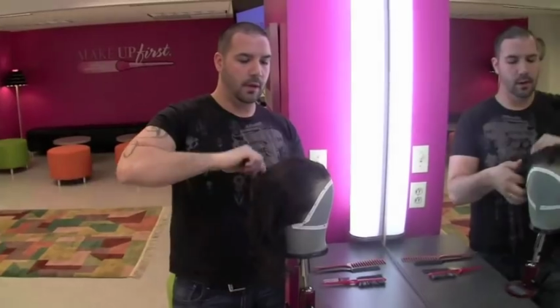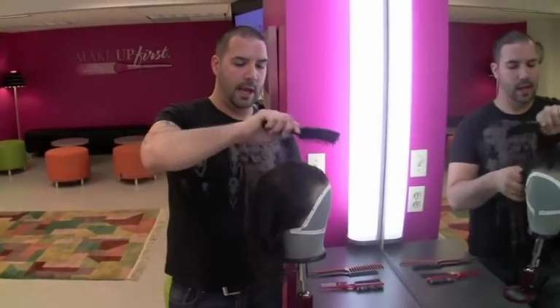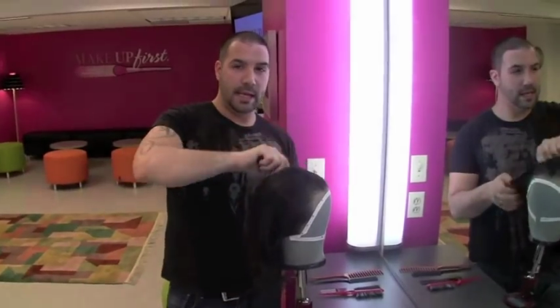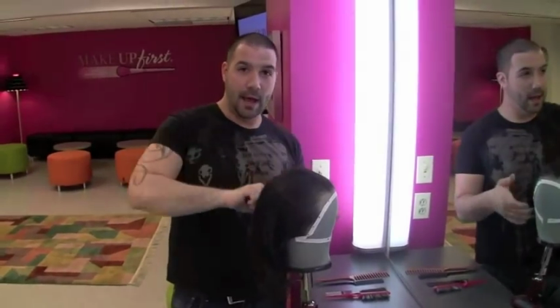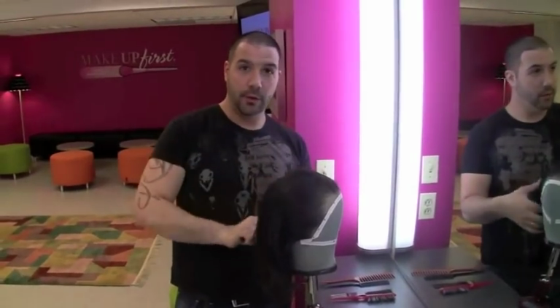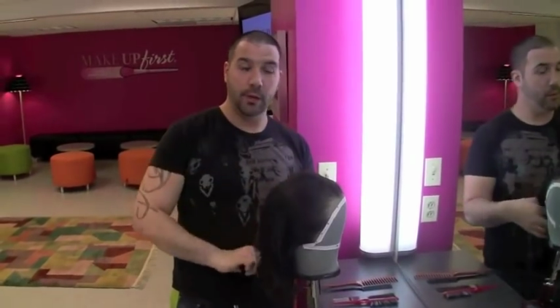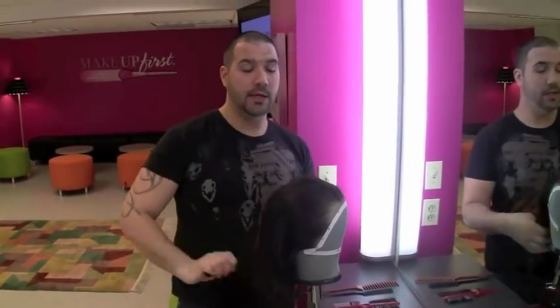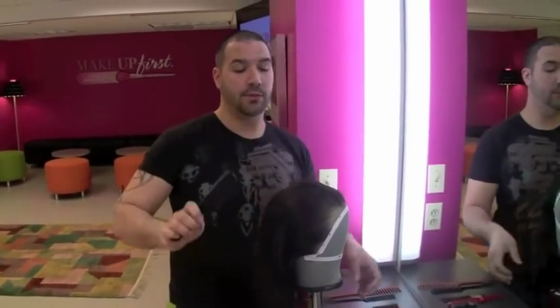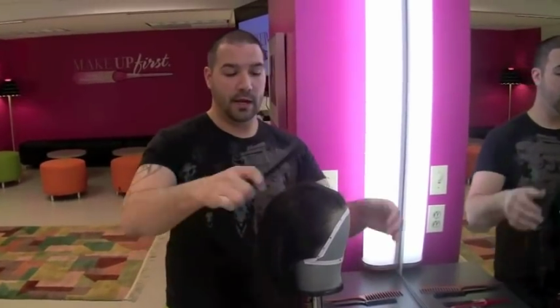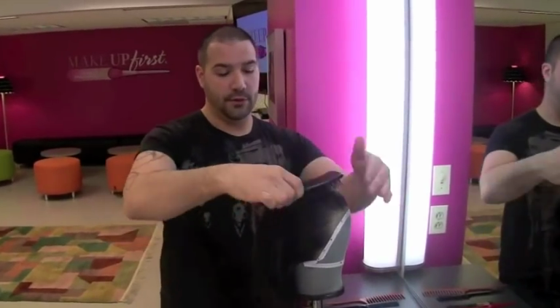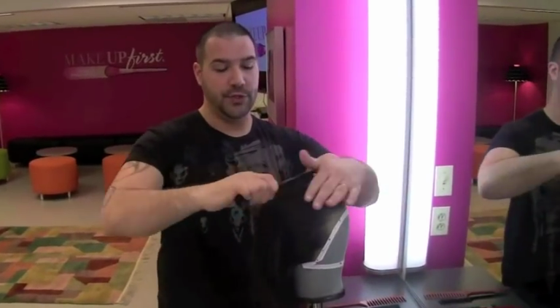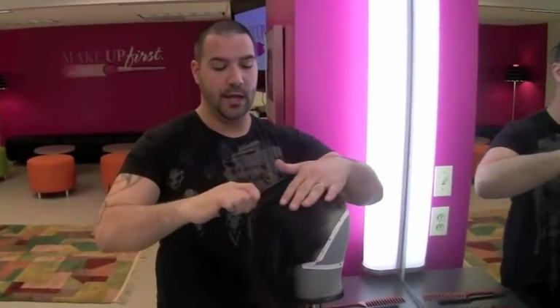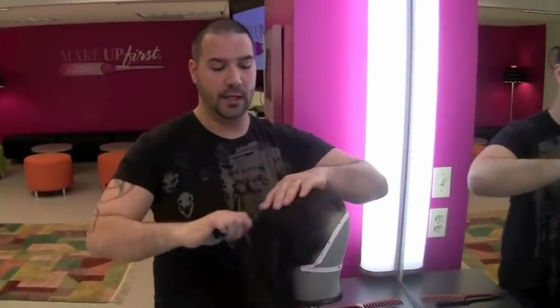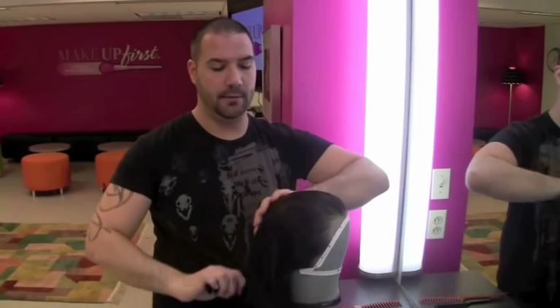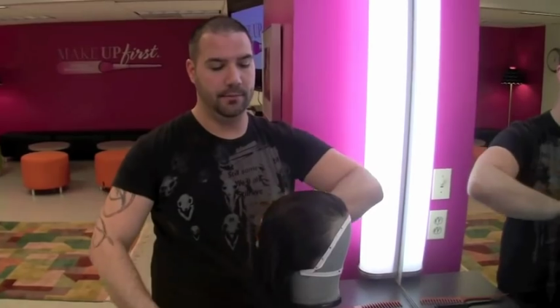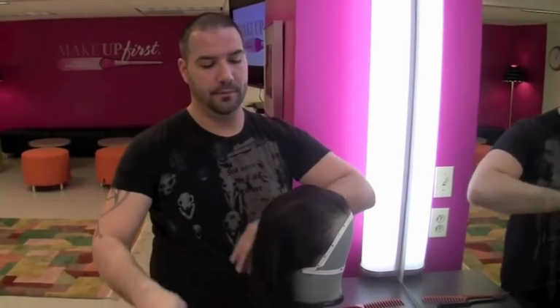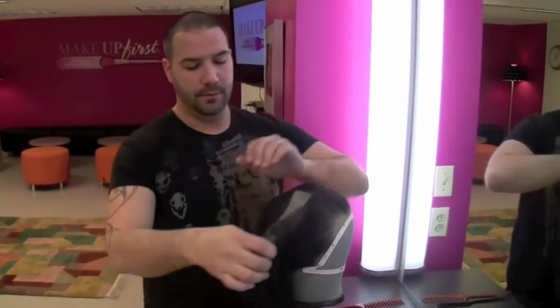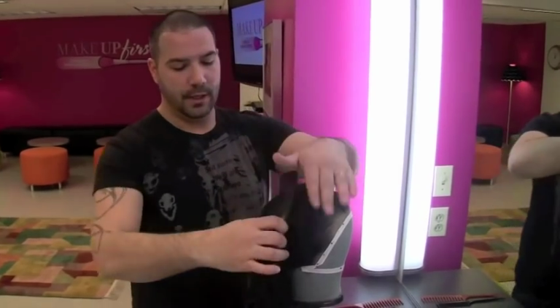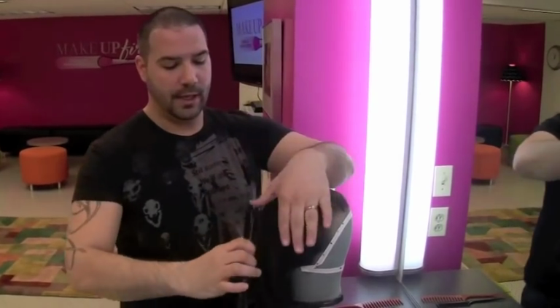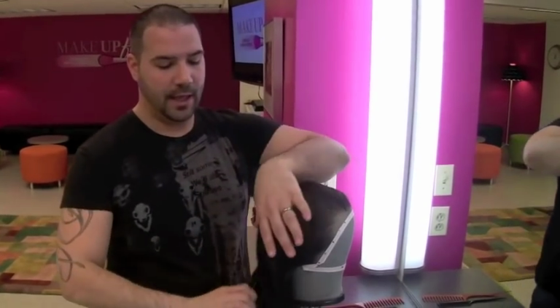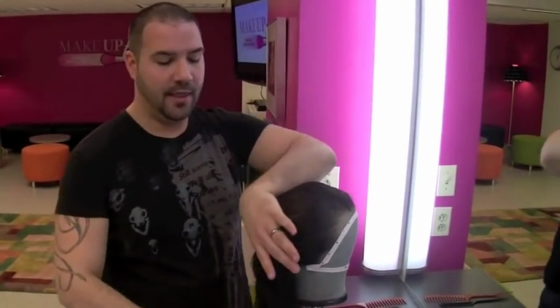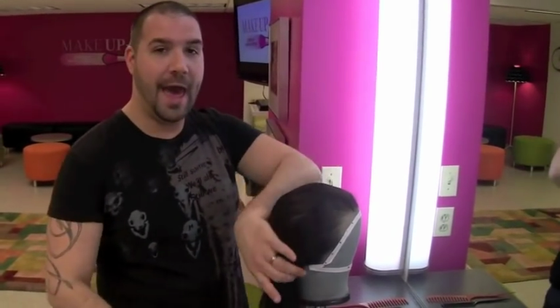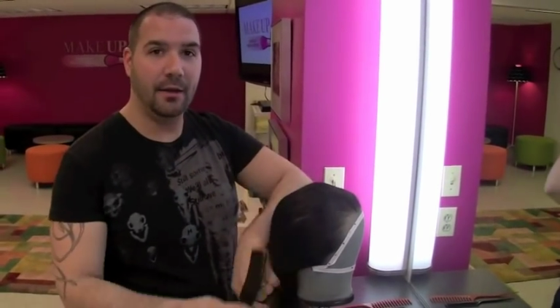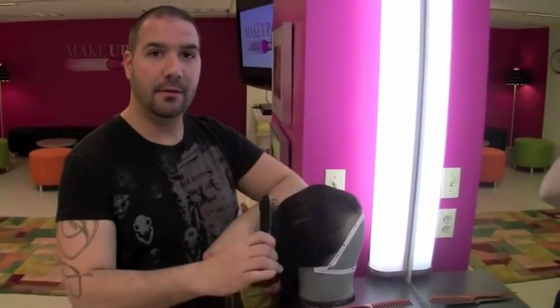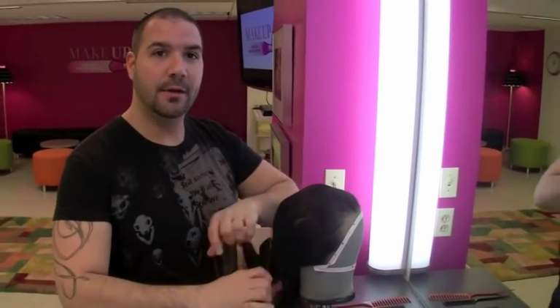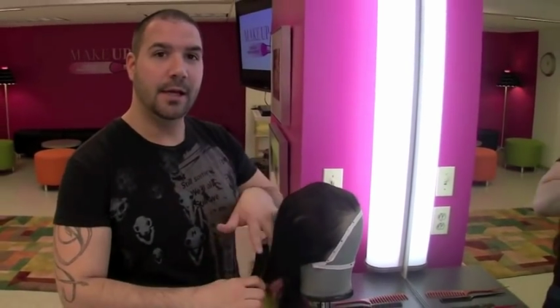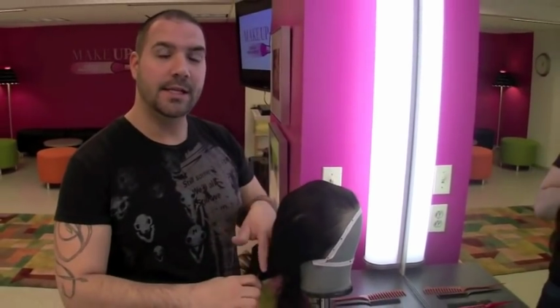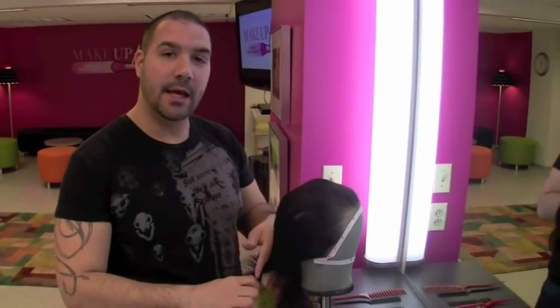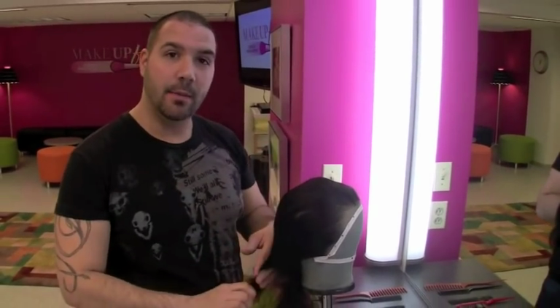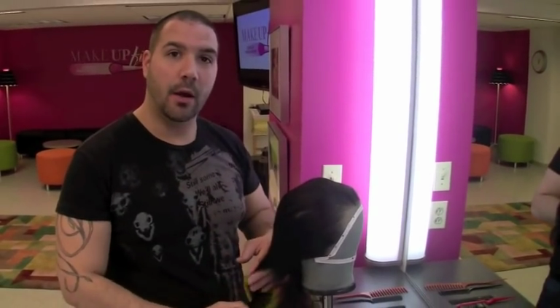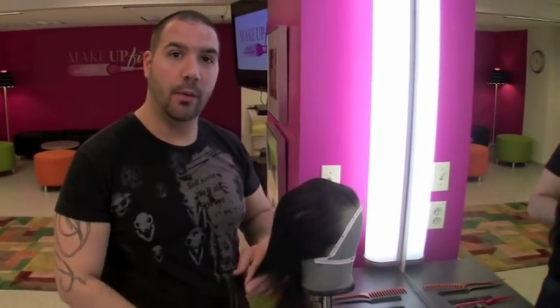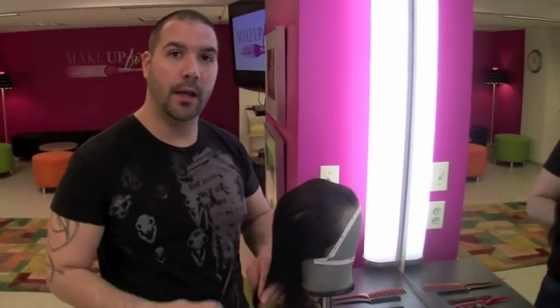And now your wig is ready for styling. And that is how you block a wig.